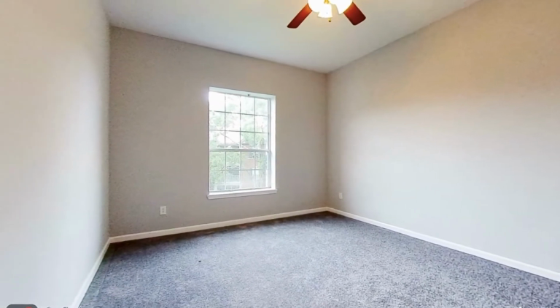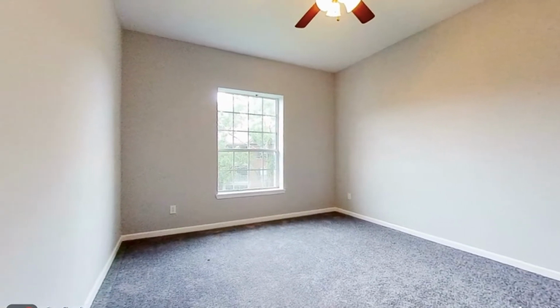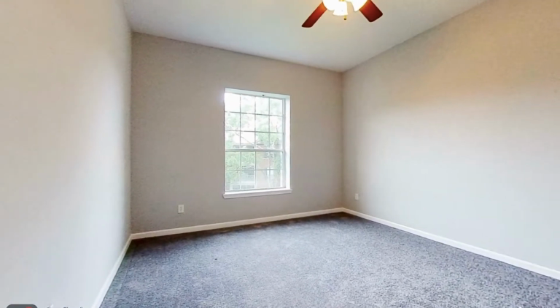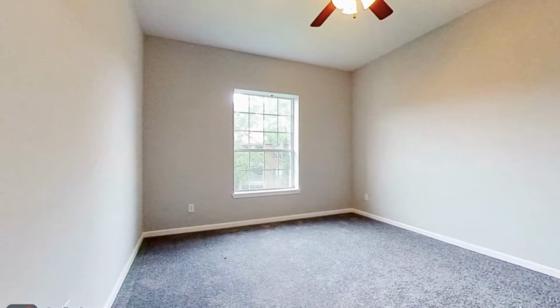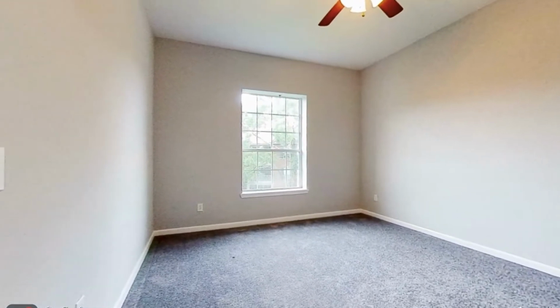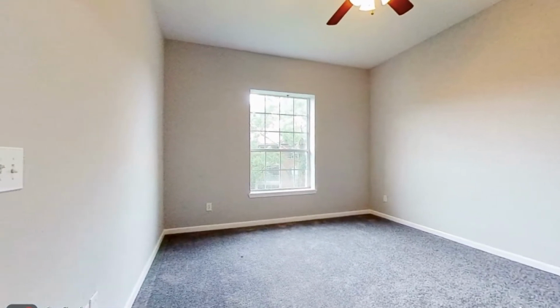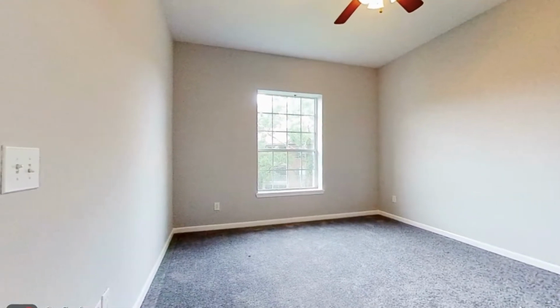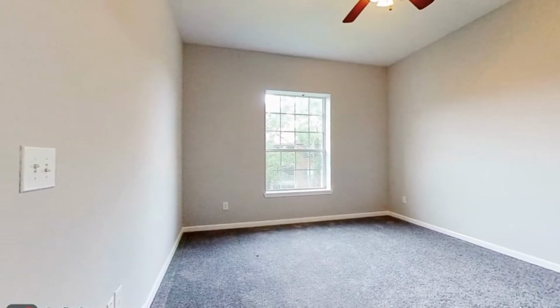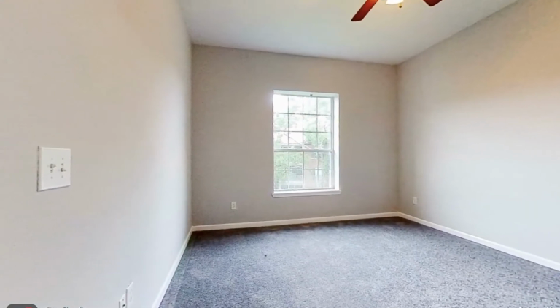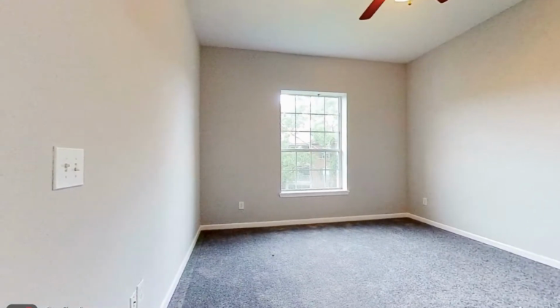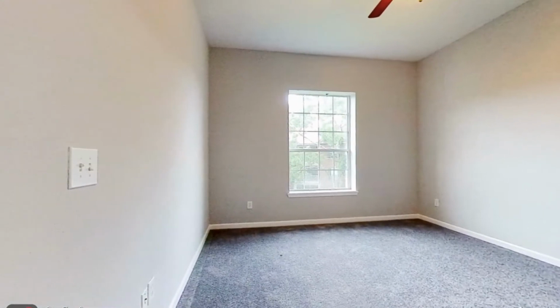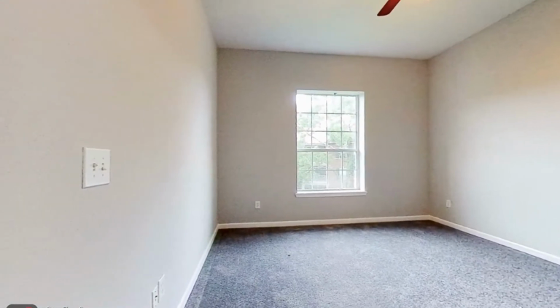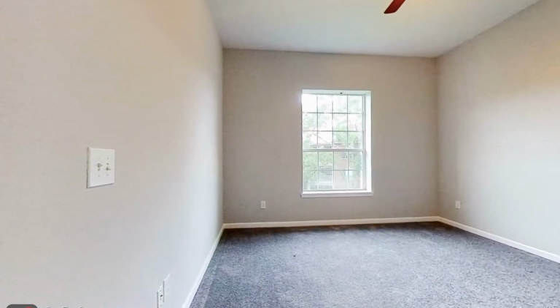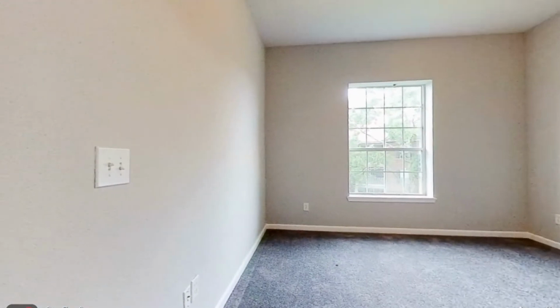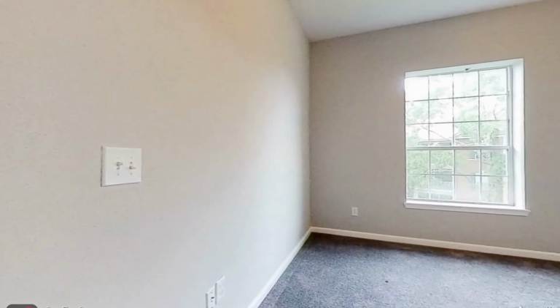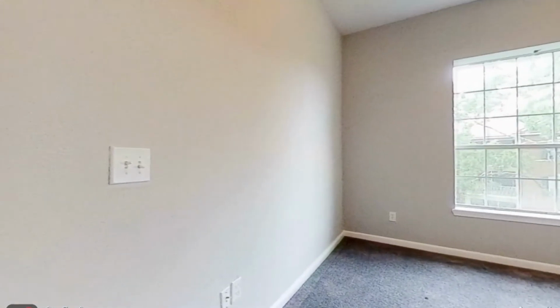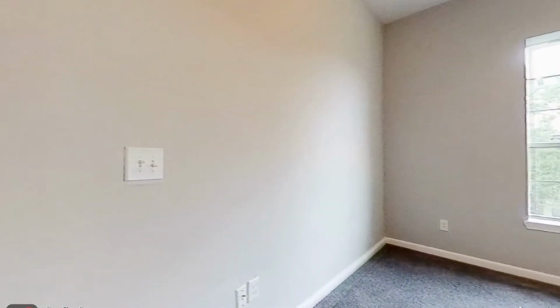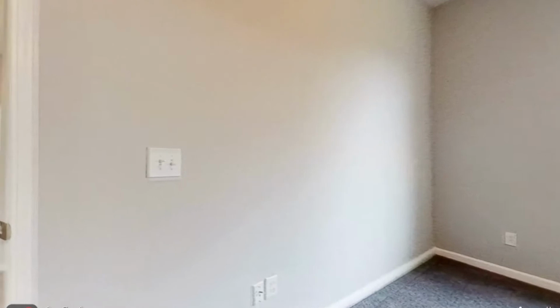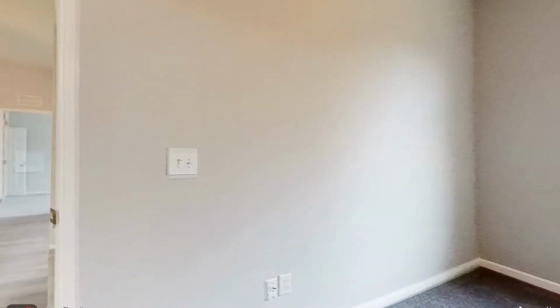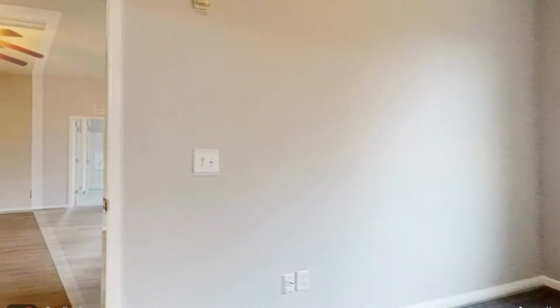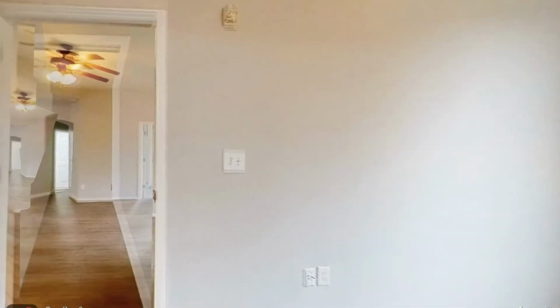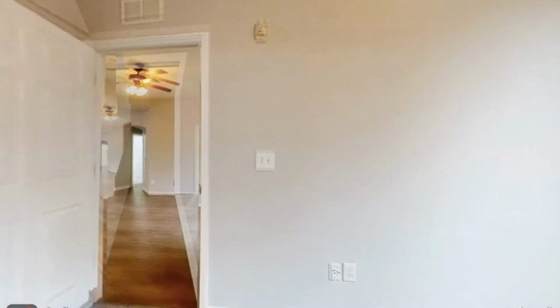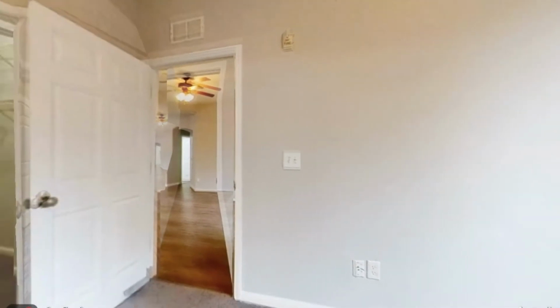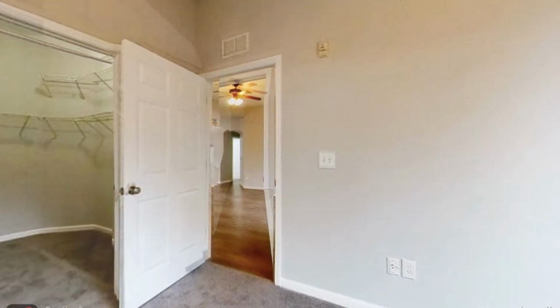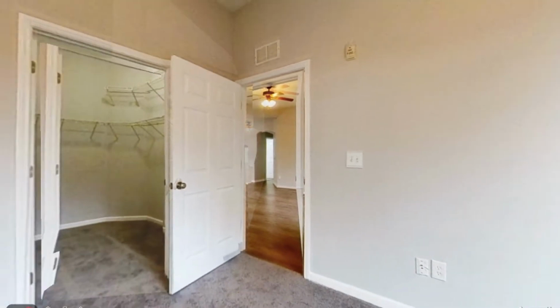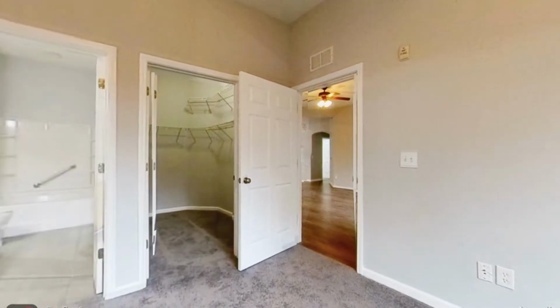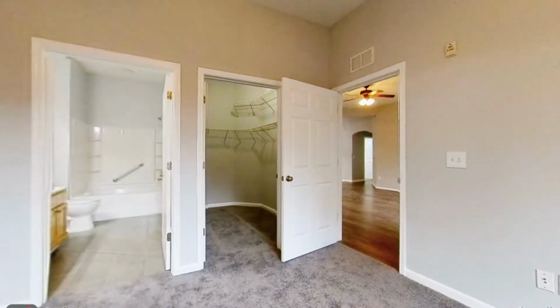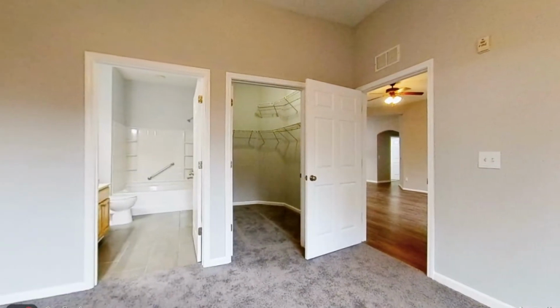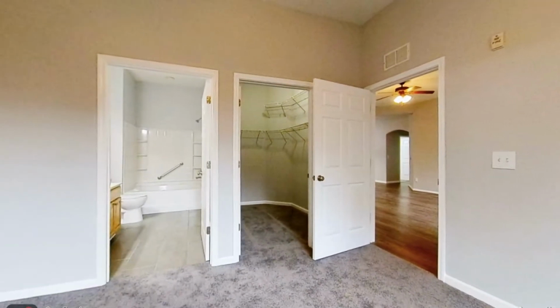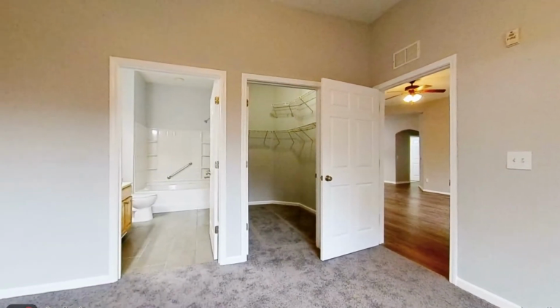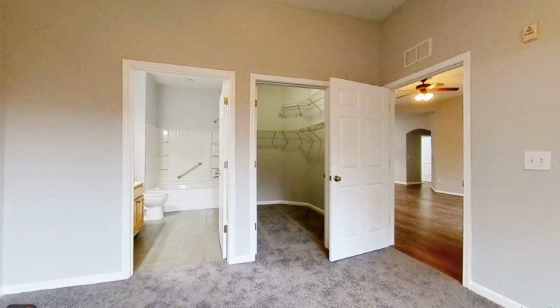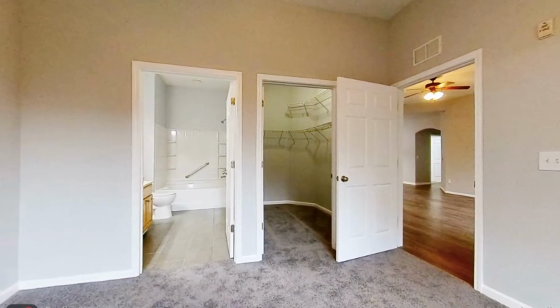The spacious primary bedroom has a large walk-in closet and an ensuite bathroom with a double-sink vanity.